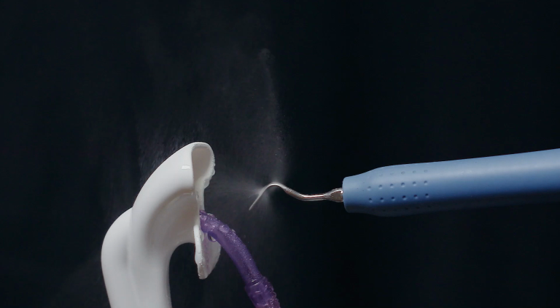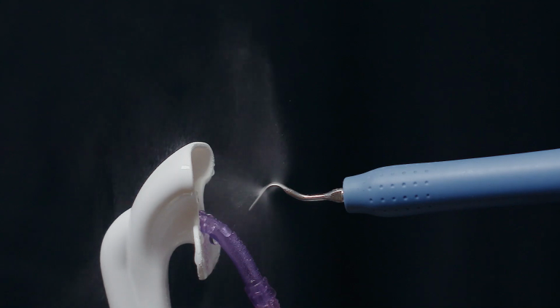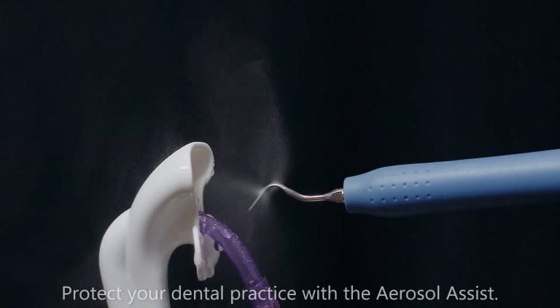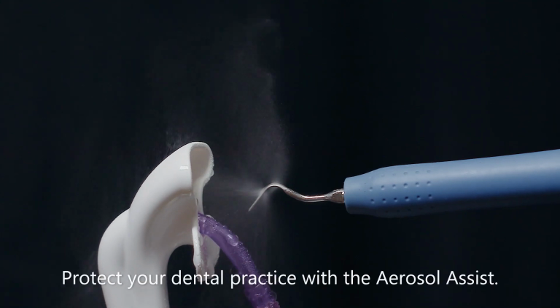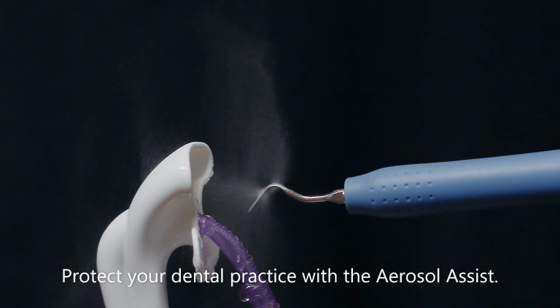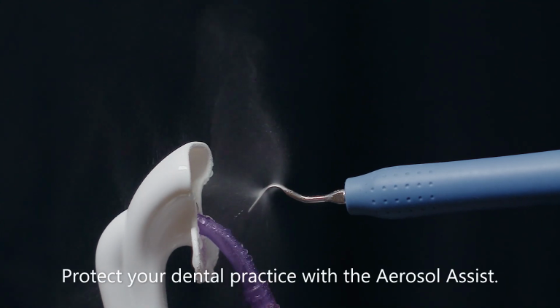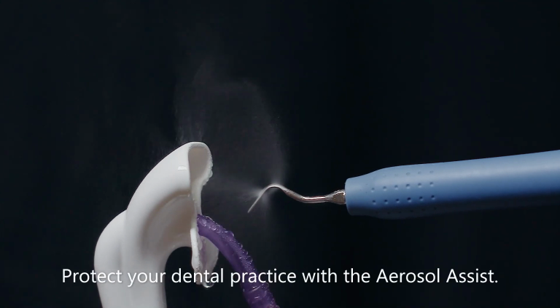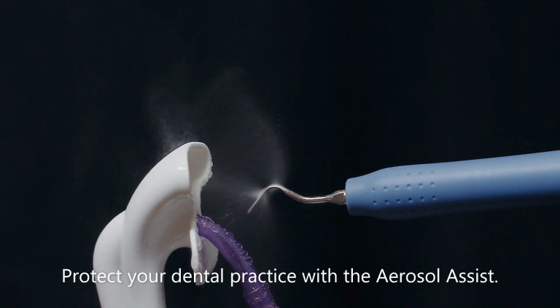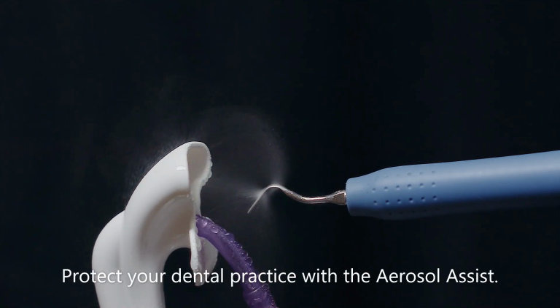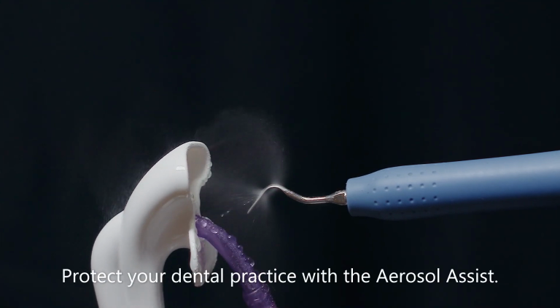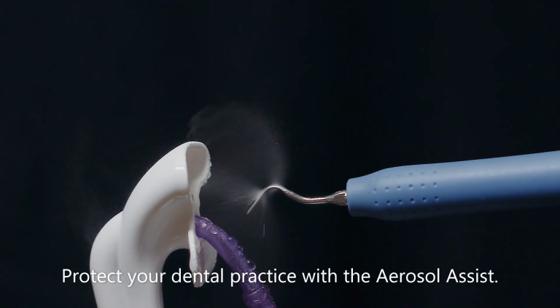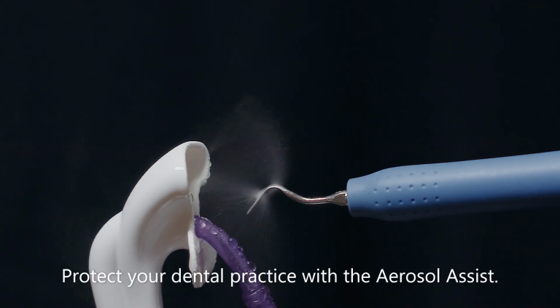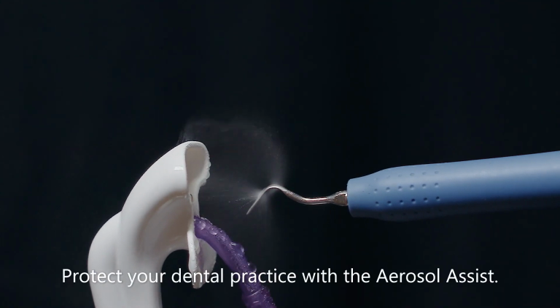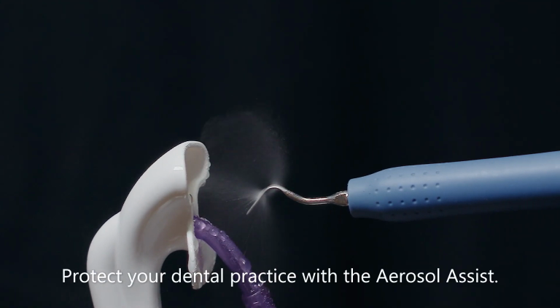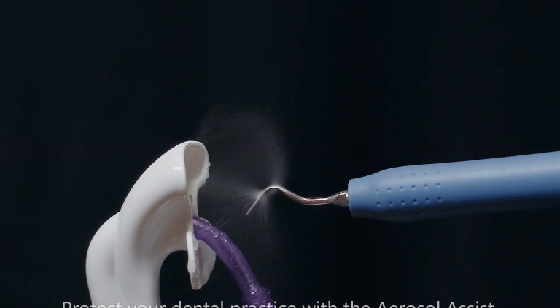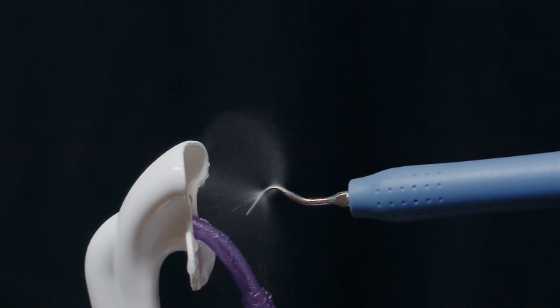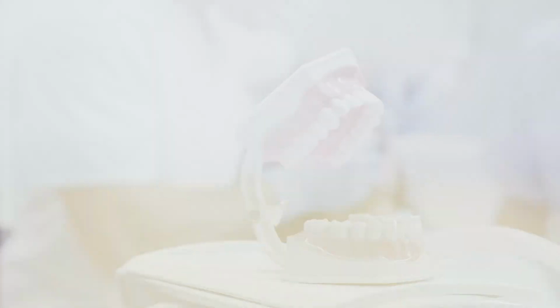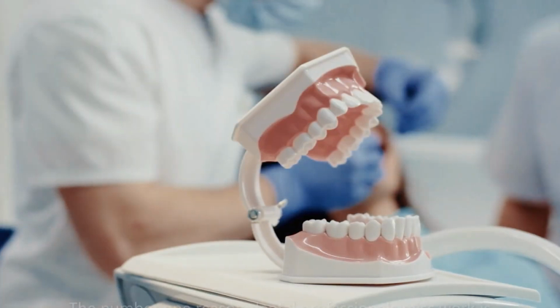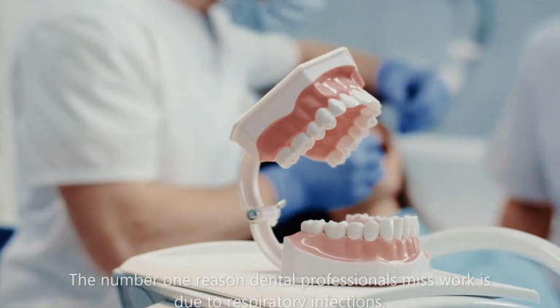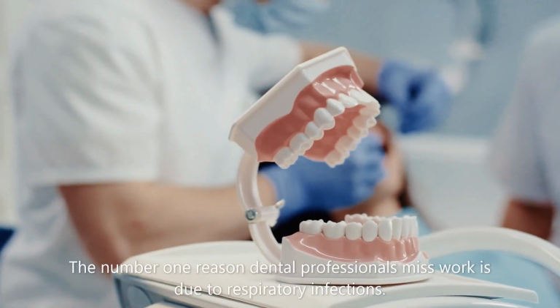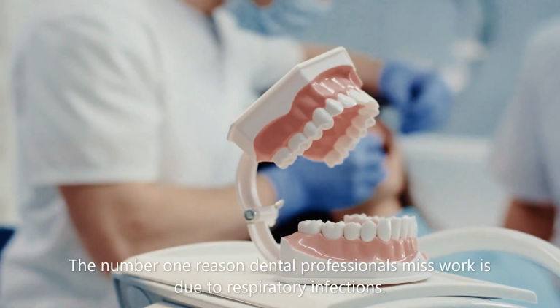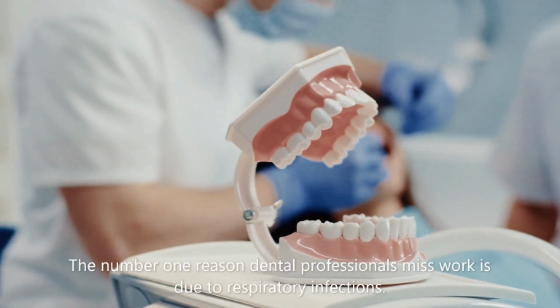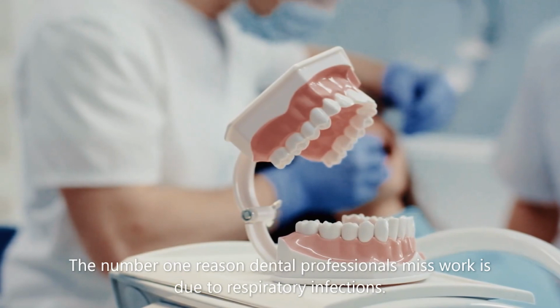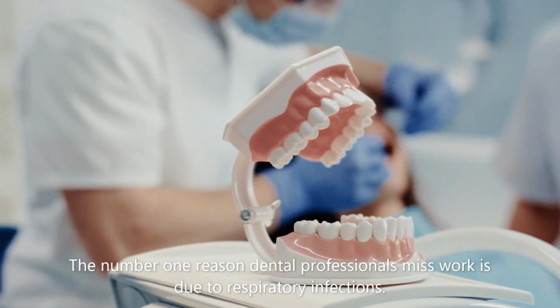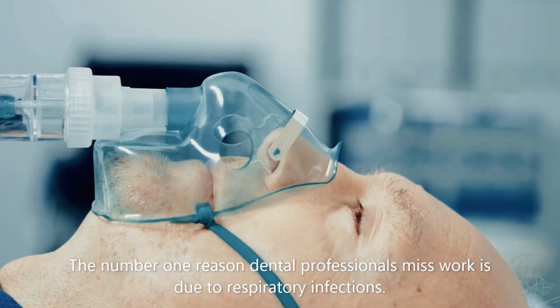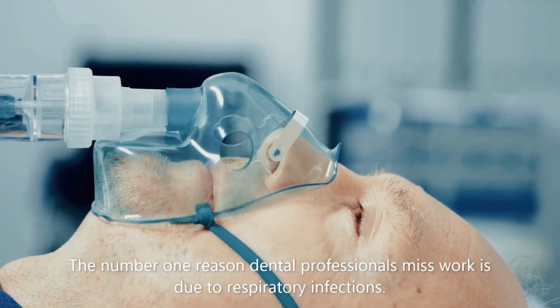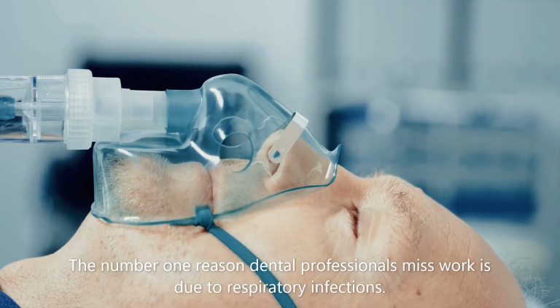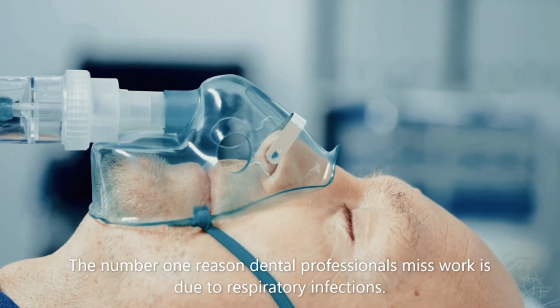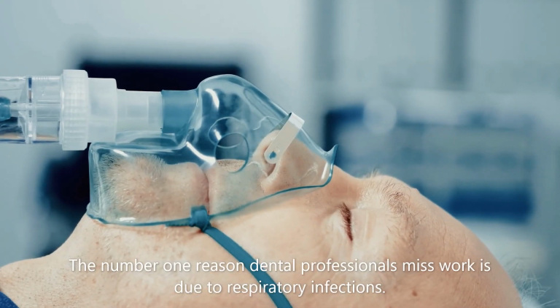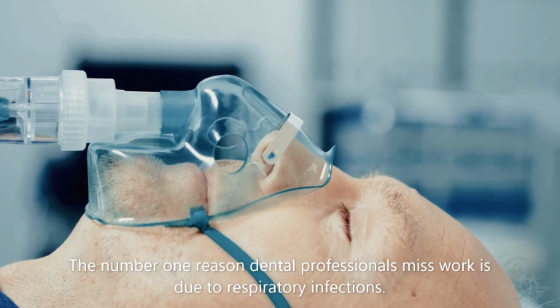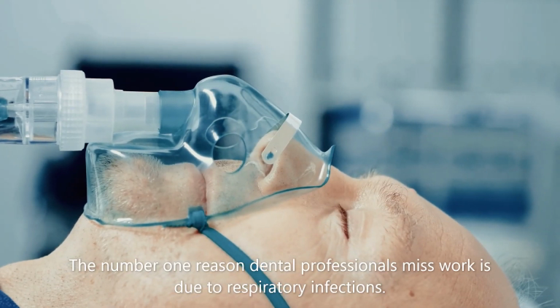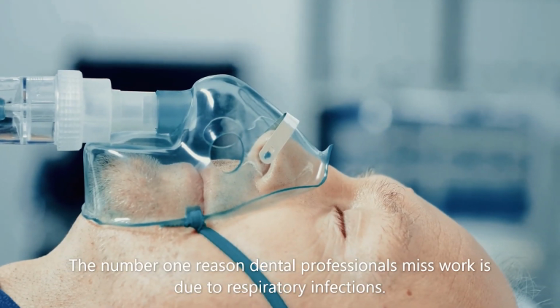Protect your dental practice with the aerosol assist. The number one reason dental professionals miss work is due to respiratory infections.